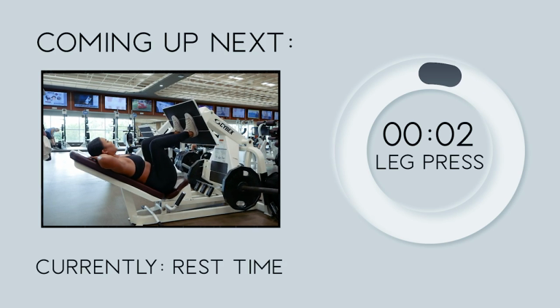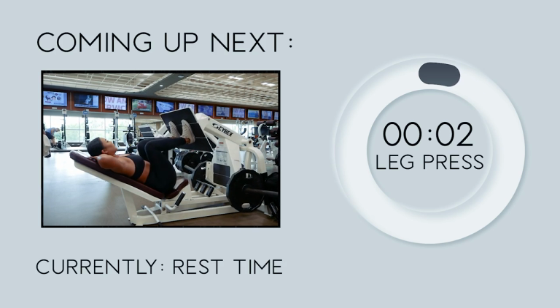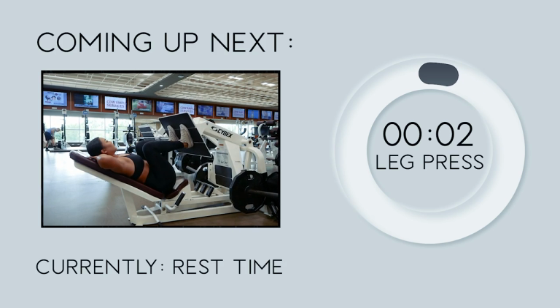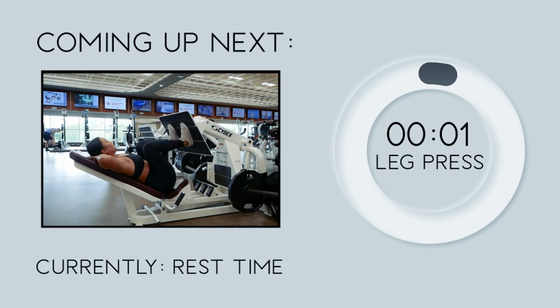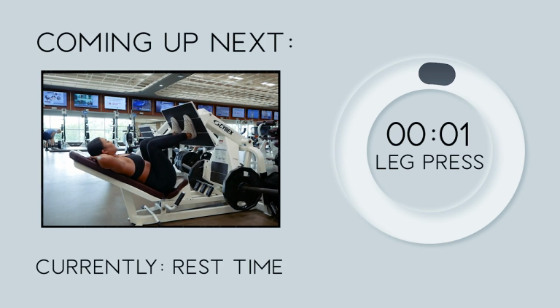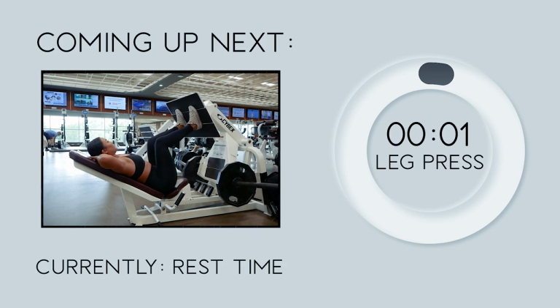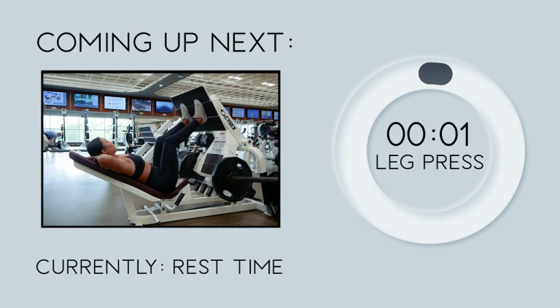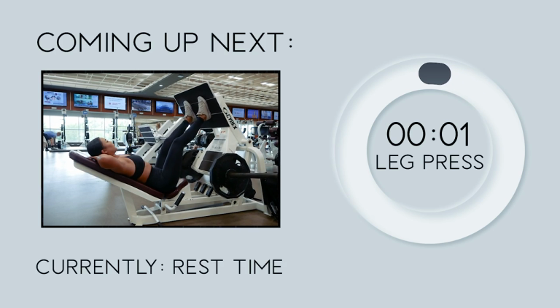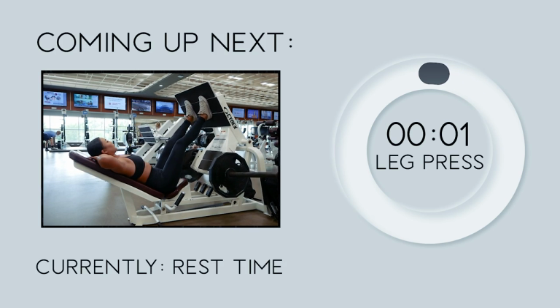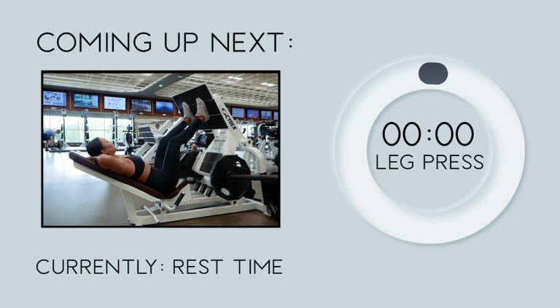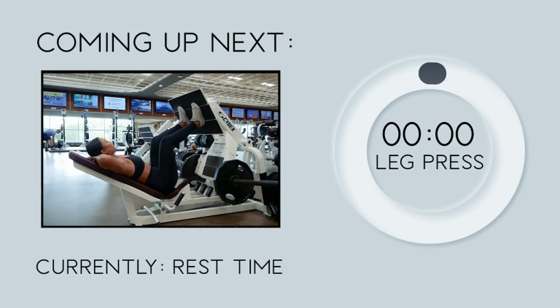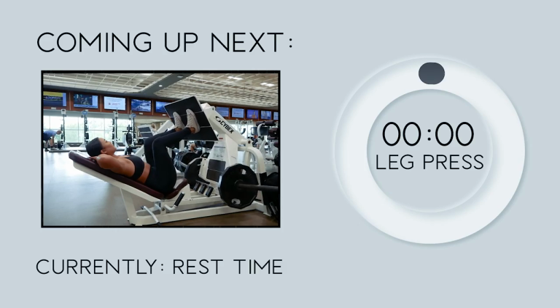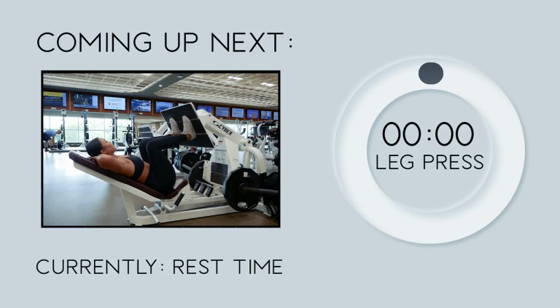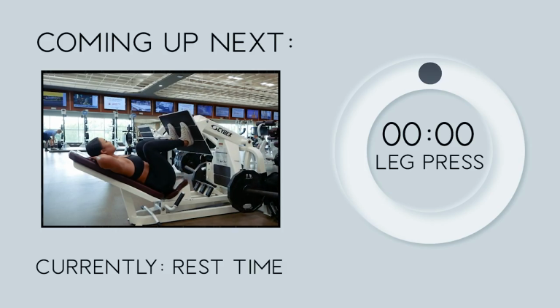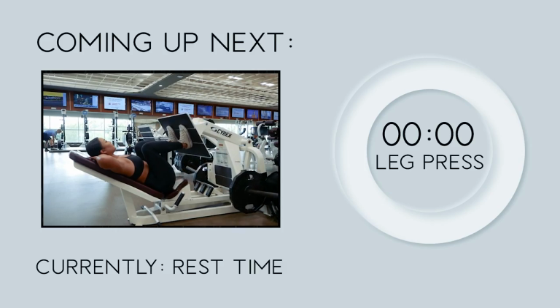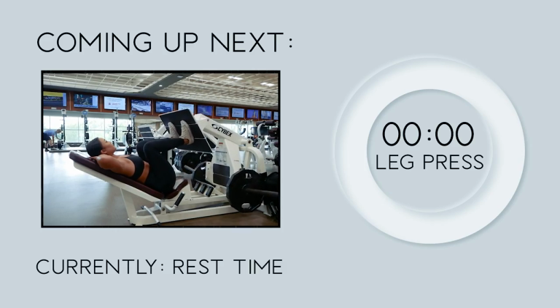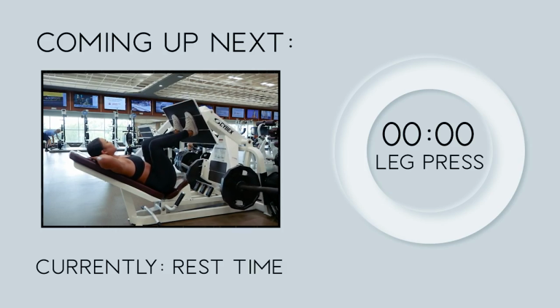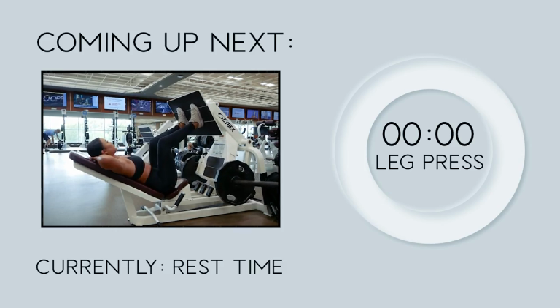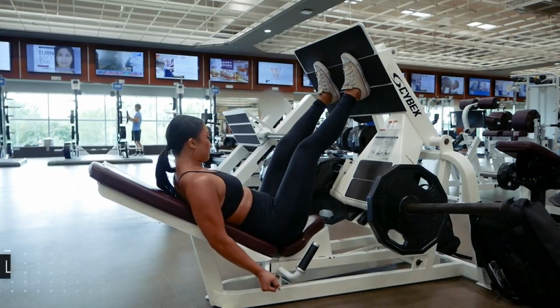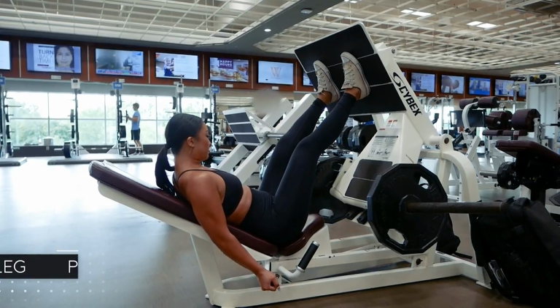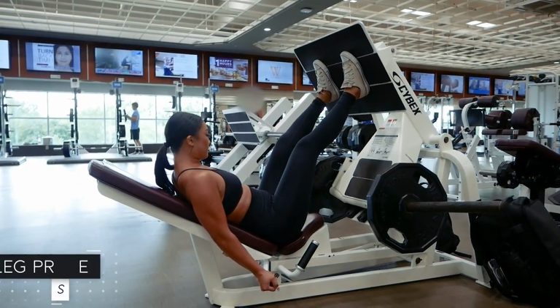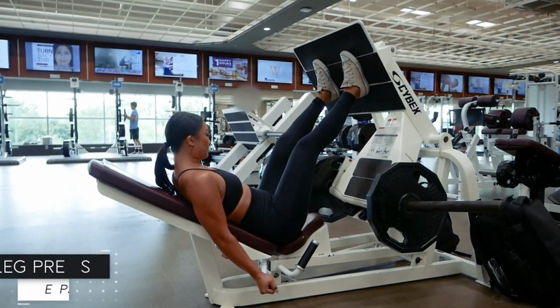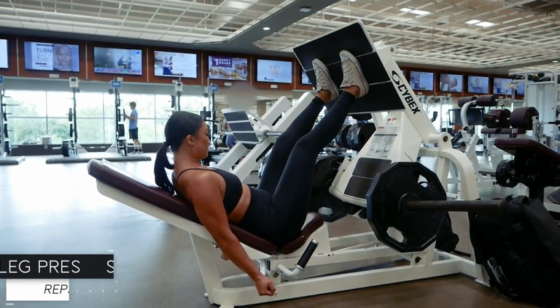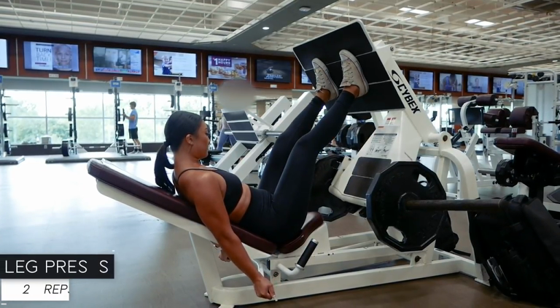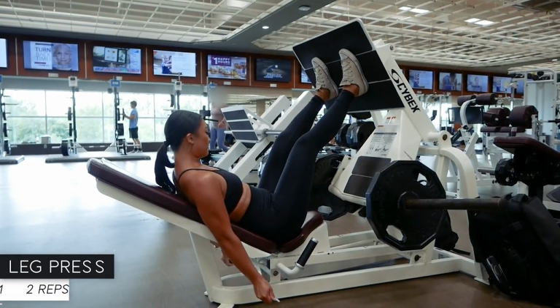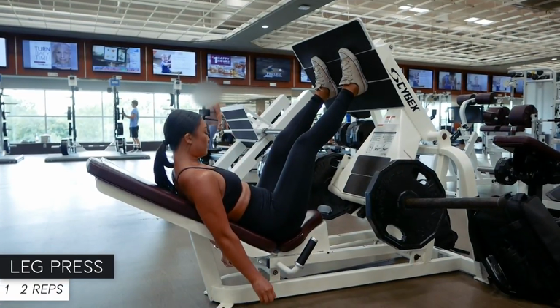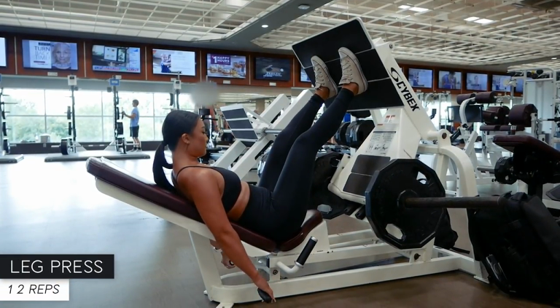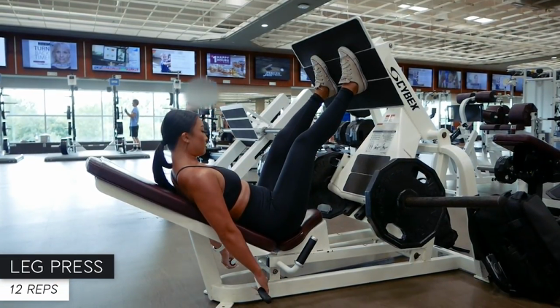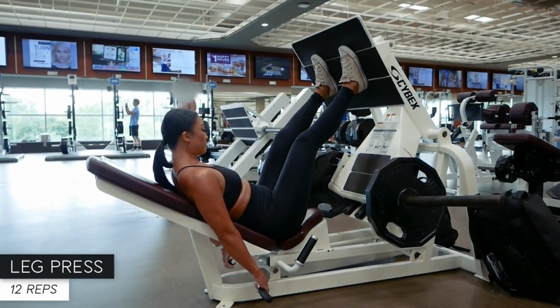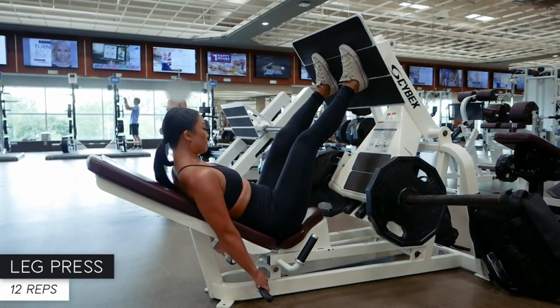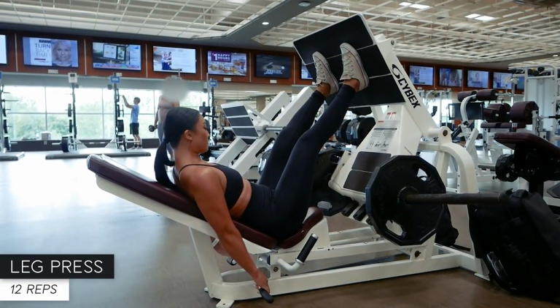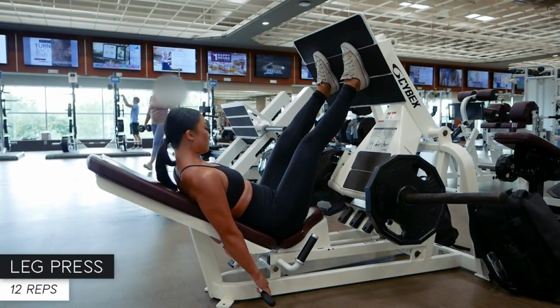Let's do one last set of leg presses — 12 reps starting now.